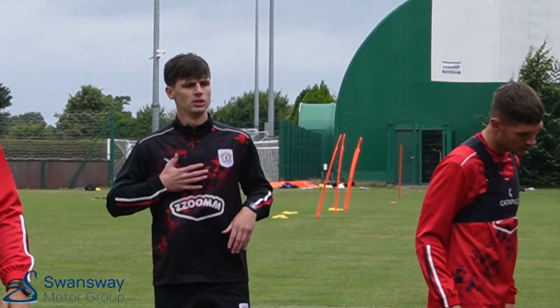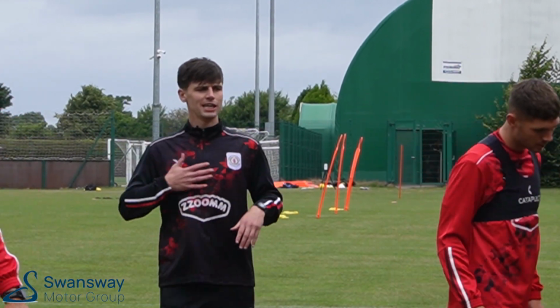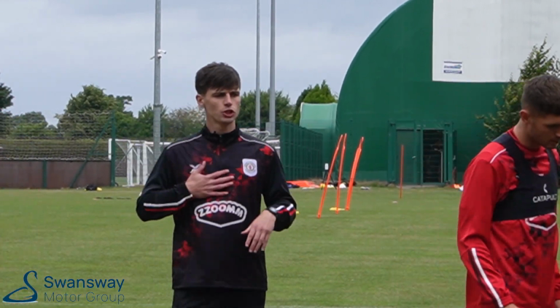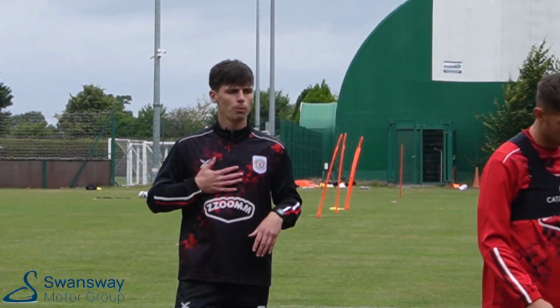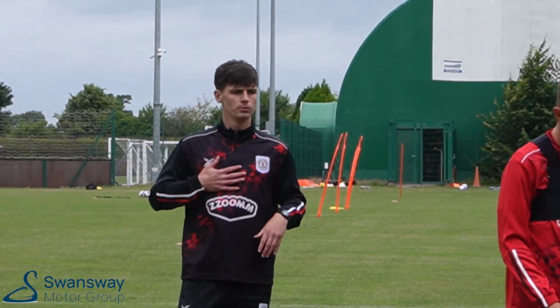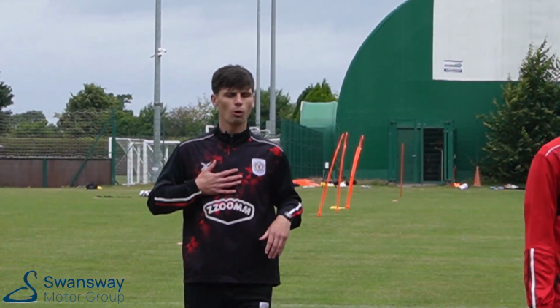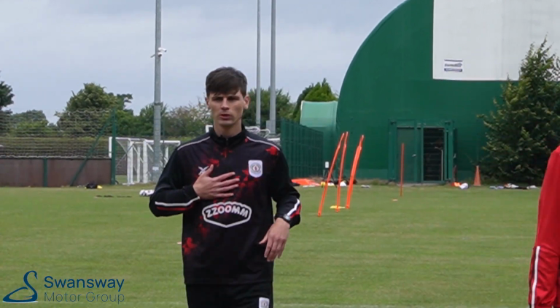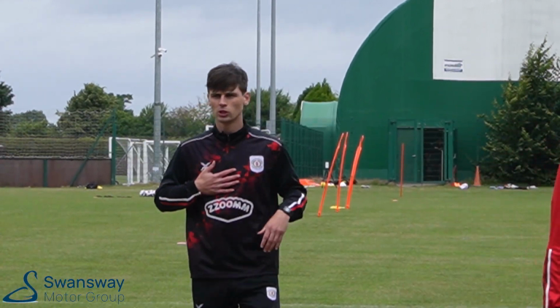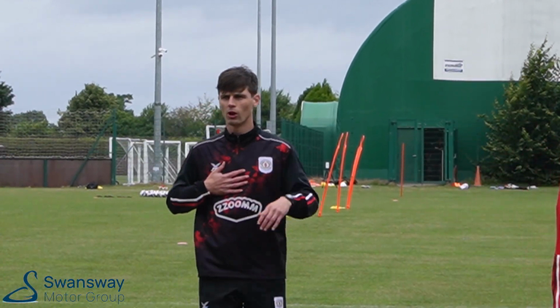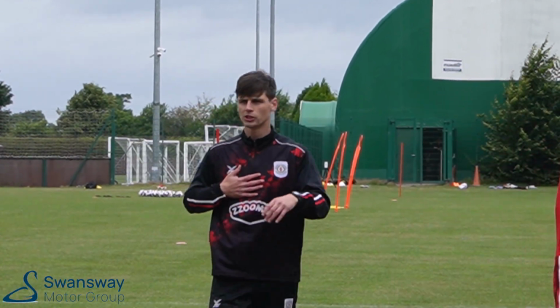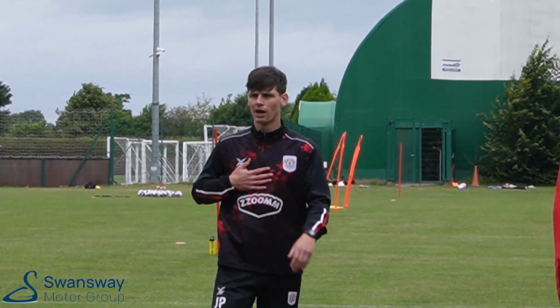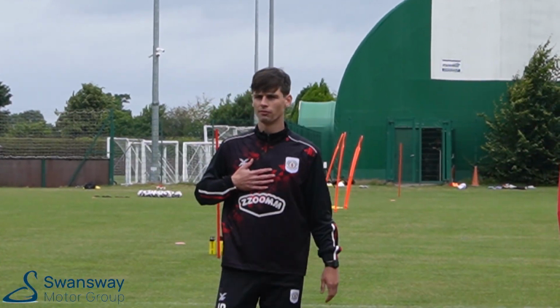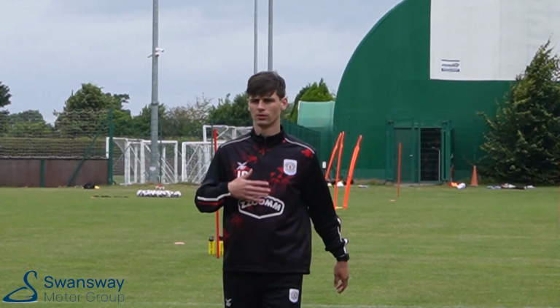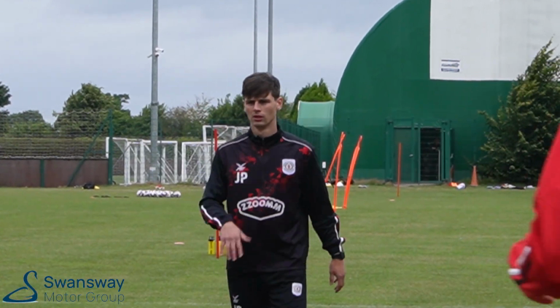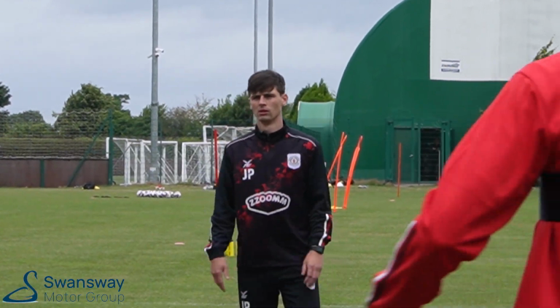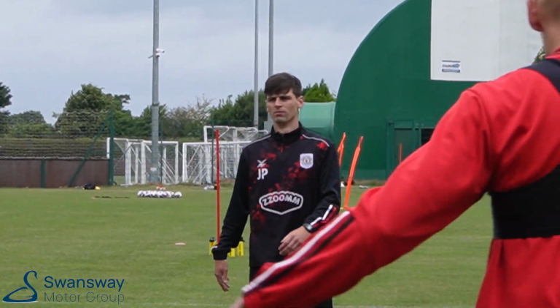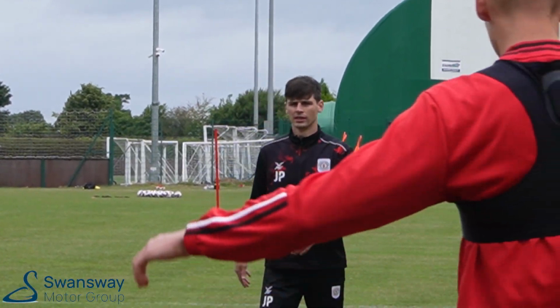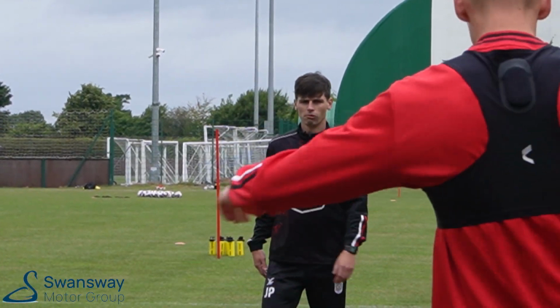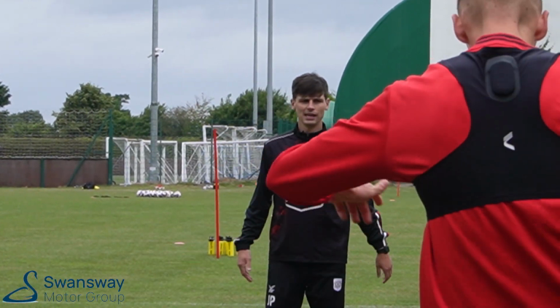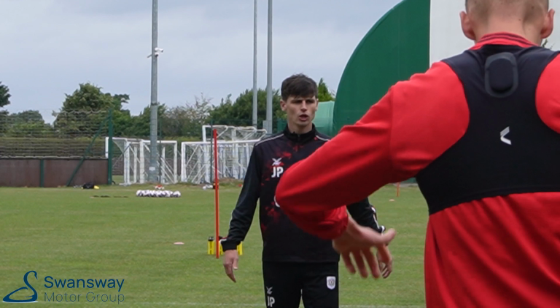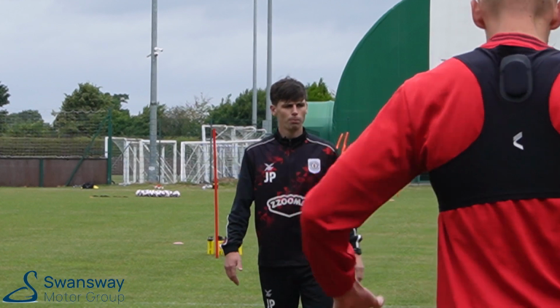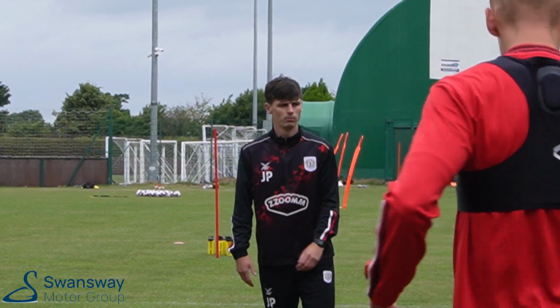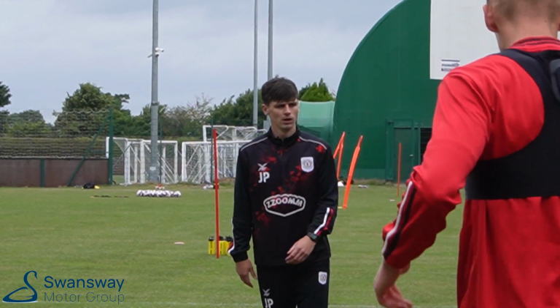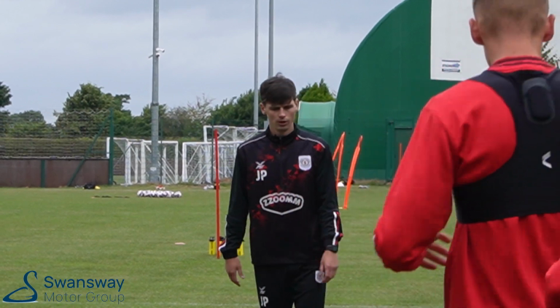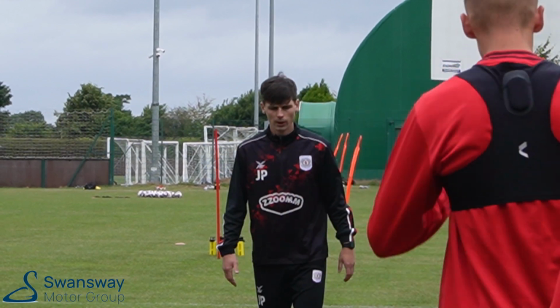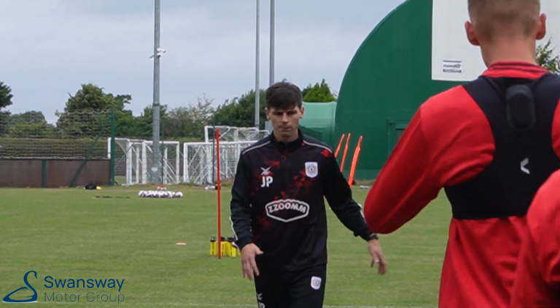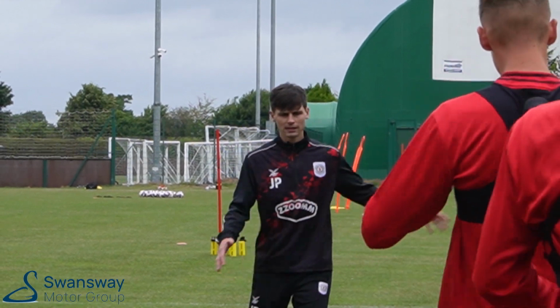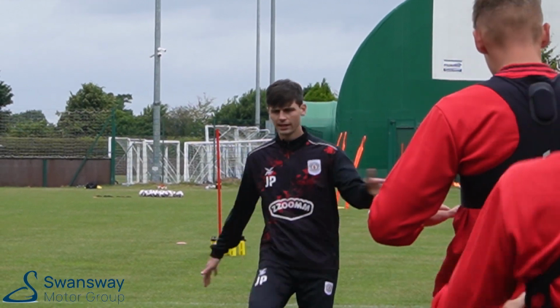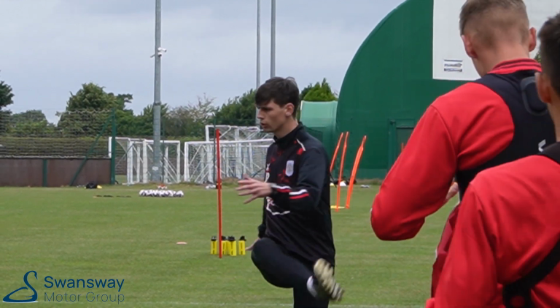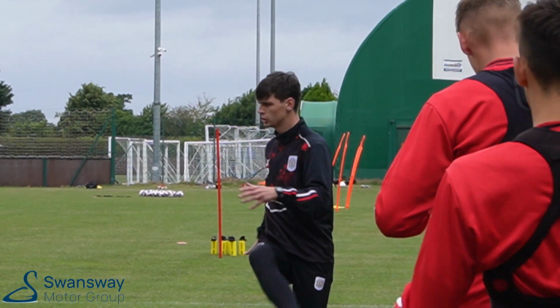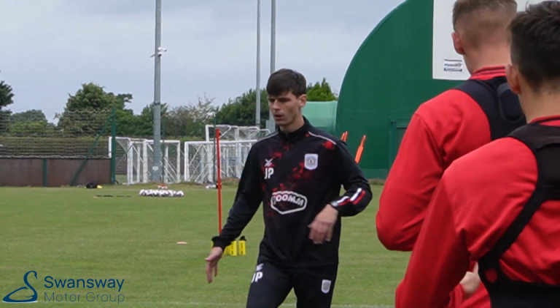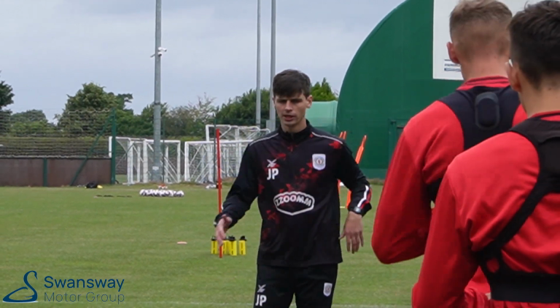Chest up, toe pointing towards yourself. Get it right up, on the way back, take it across your body.